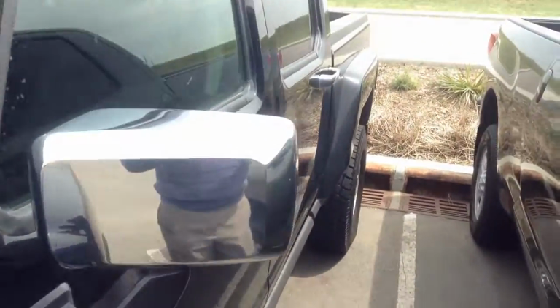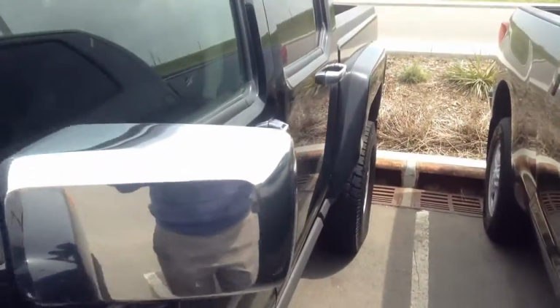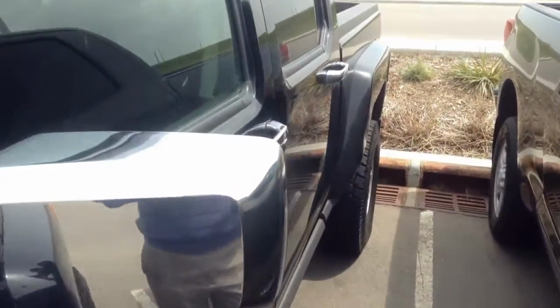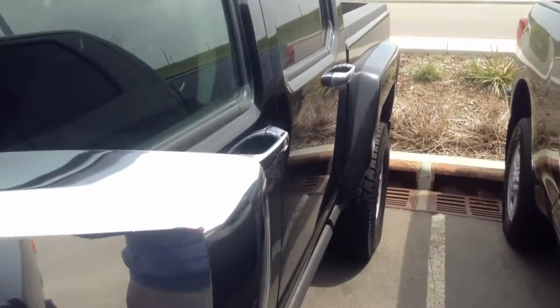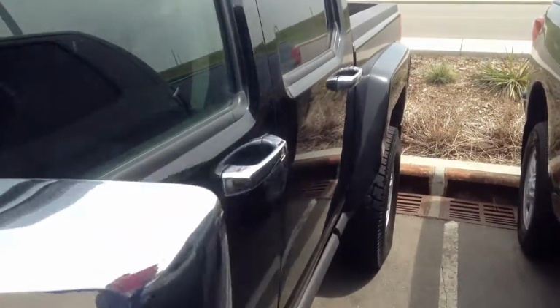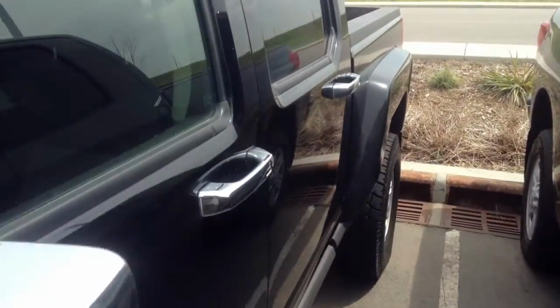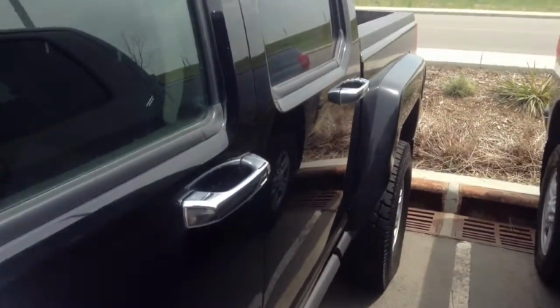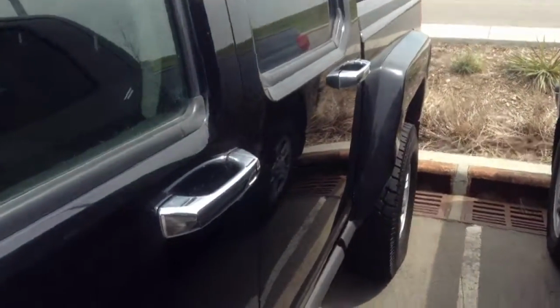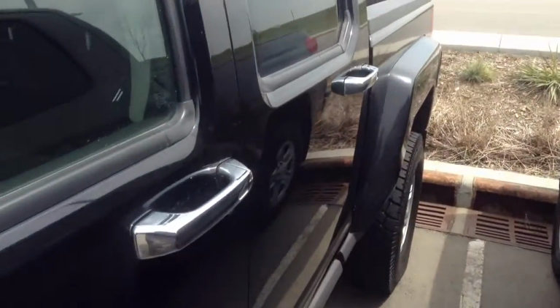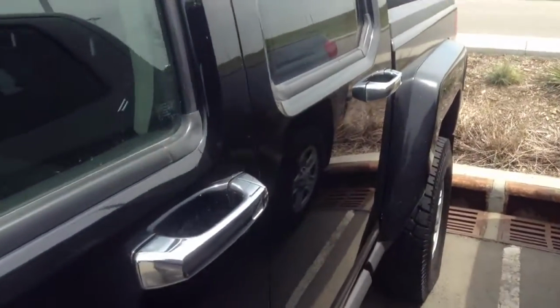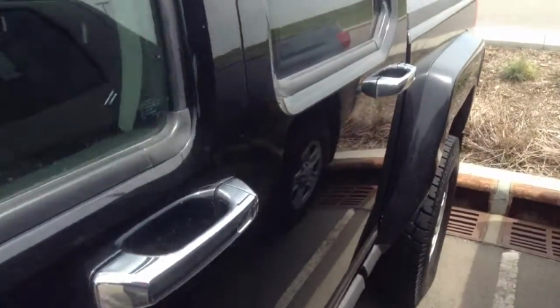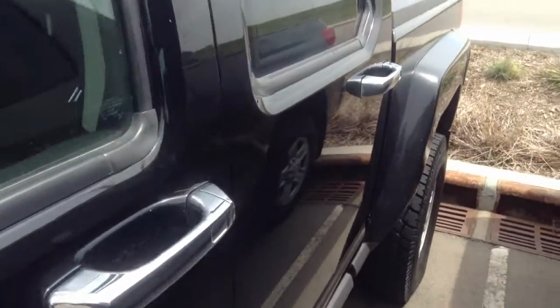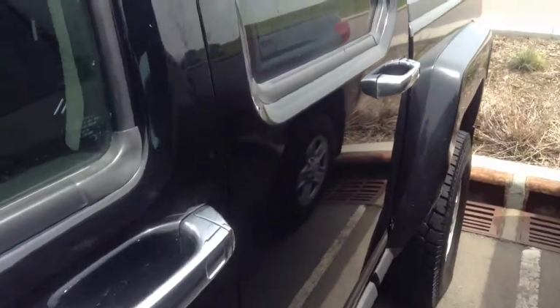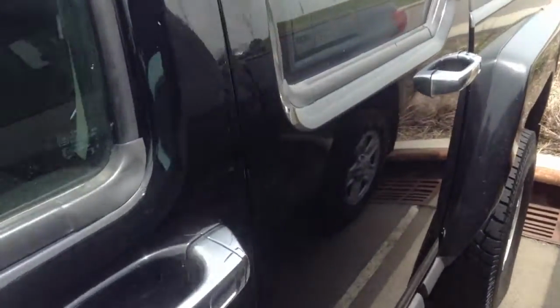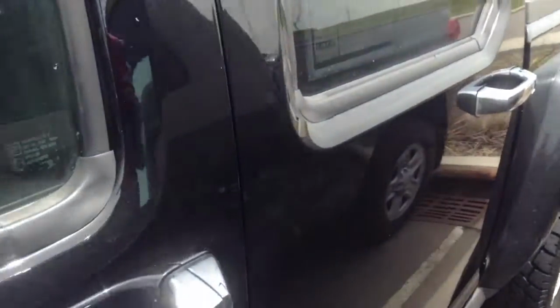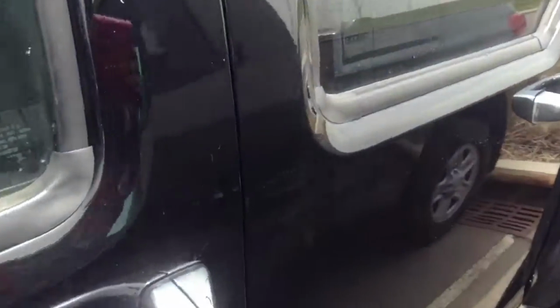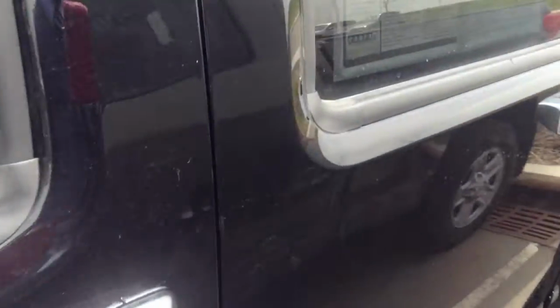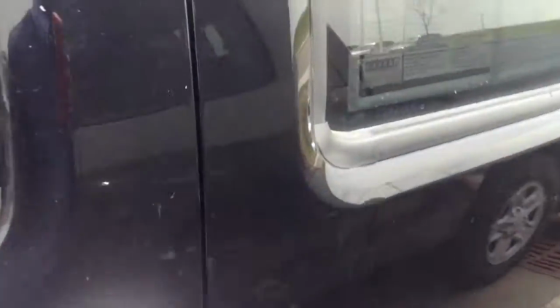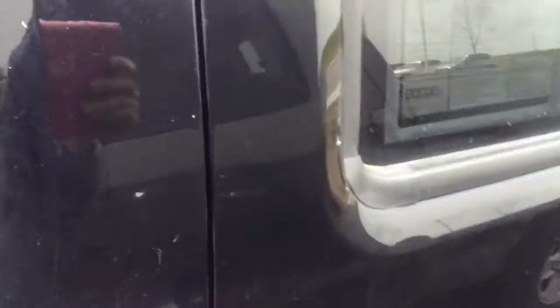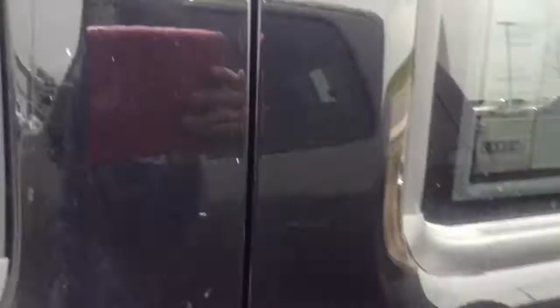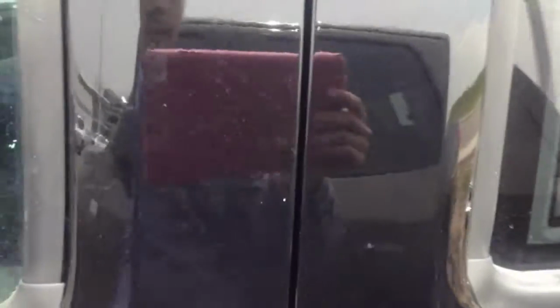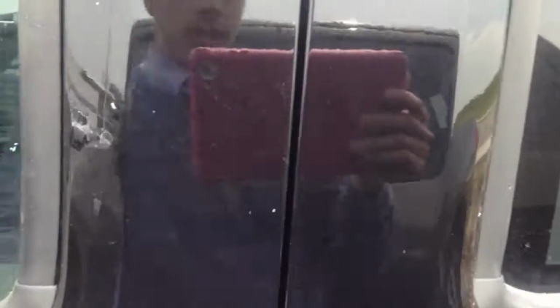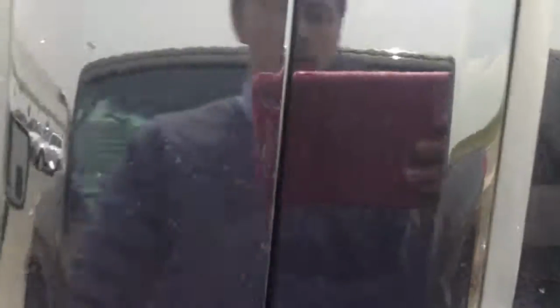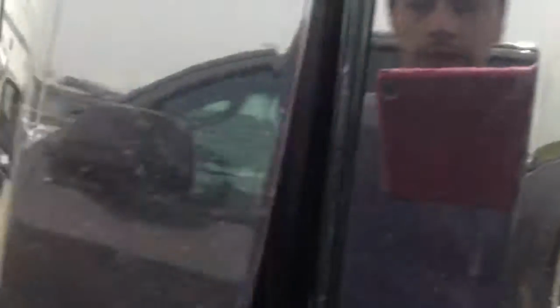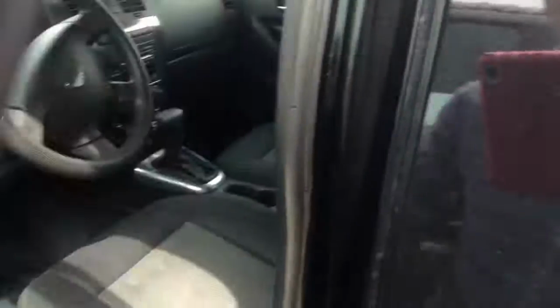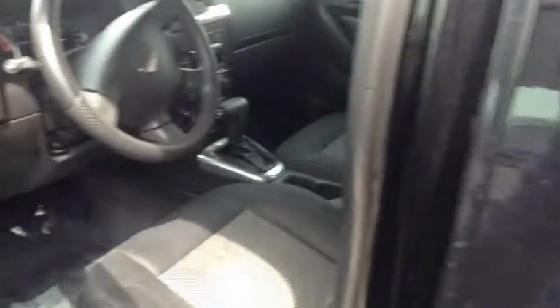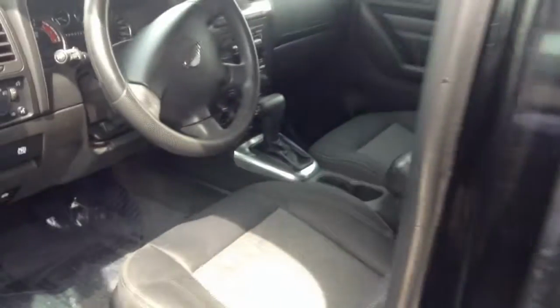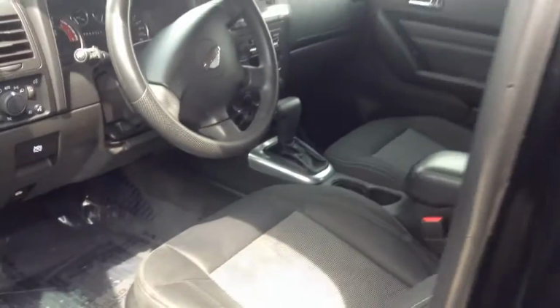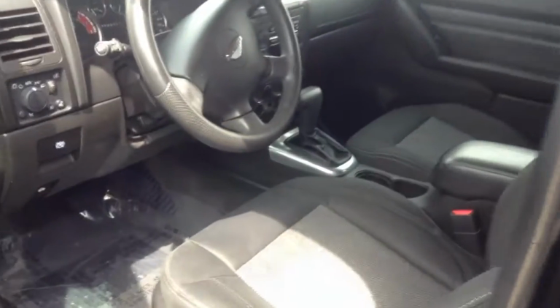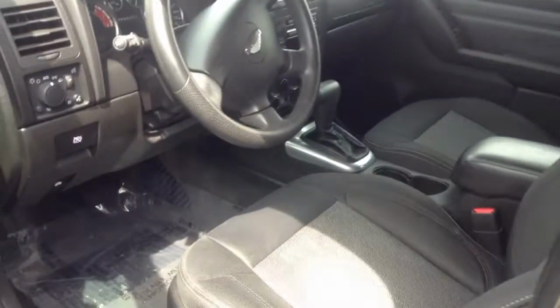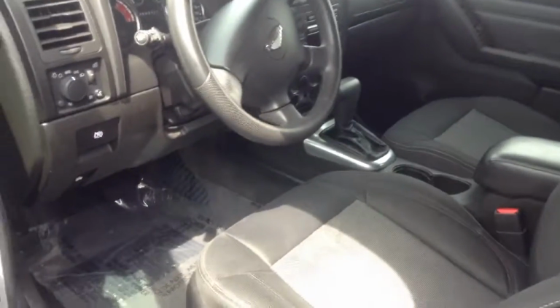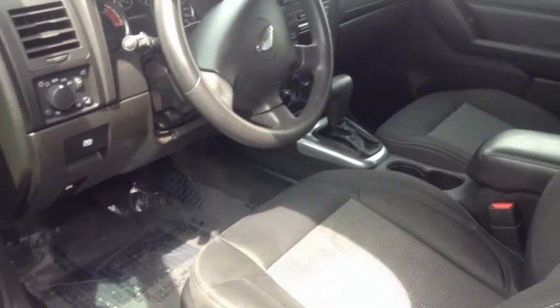As we move down the side of the vehicle, I'll jump in and give you a quick look at the interior there.